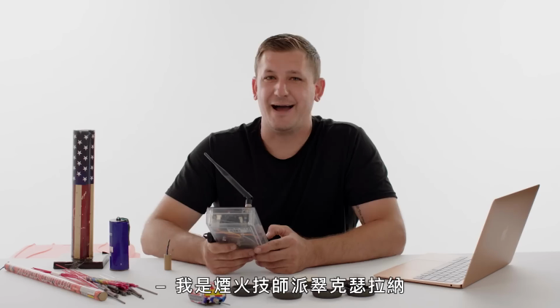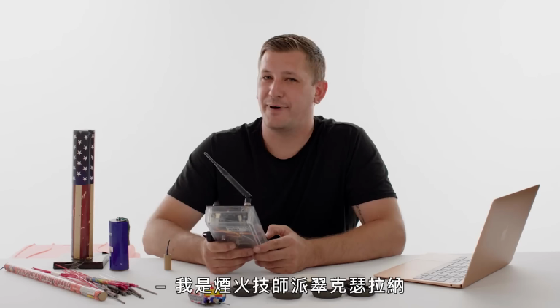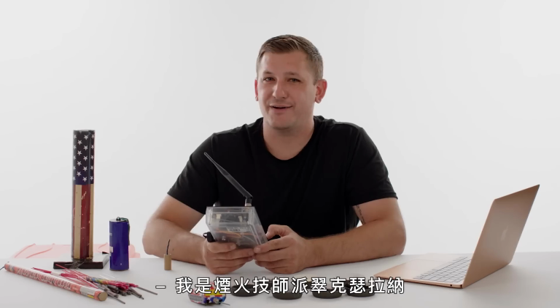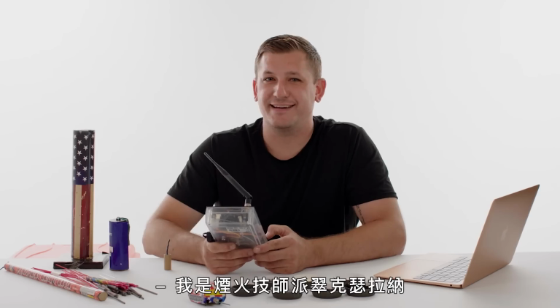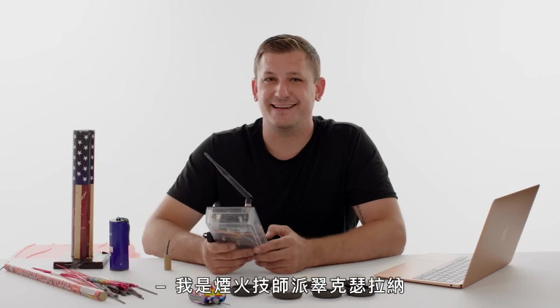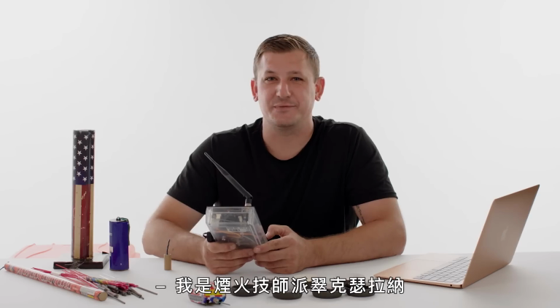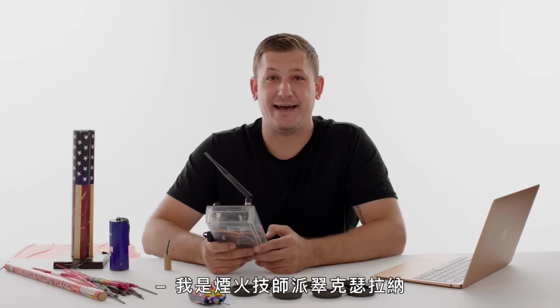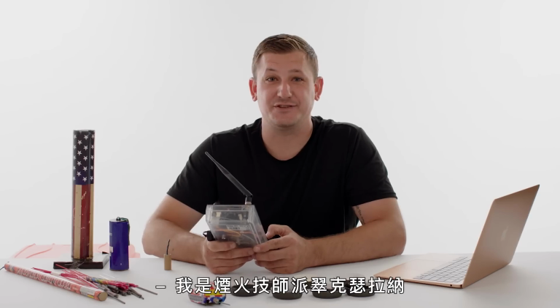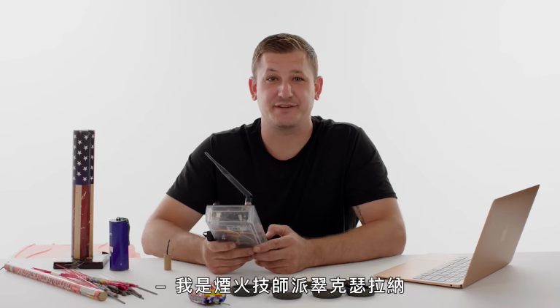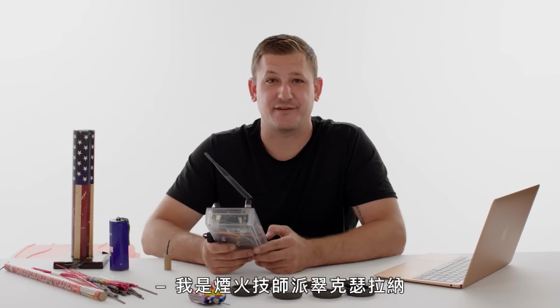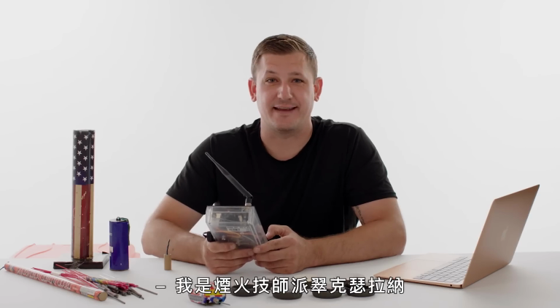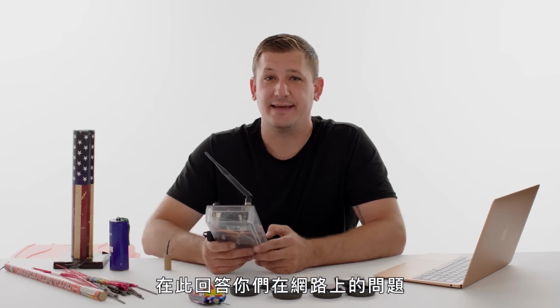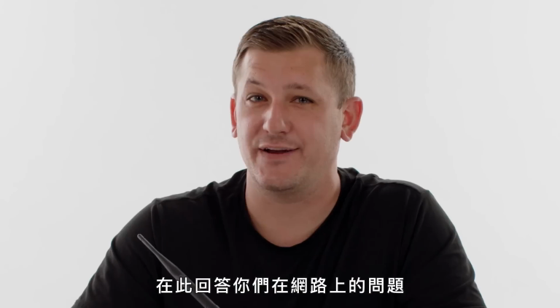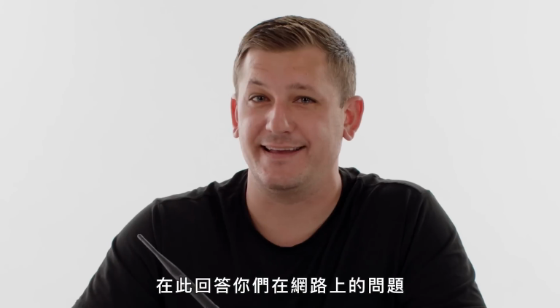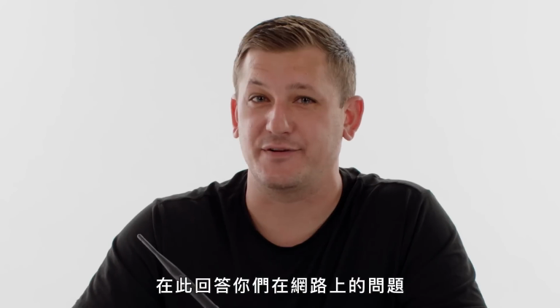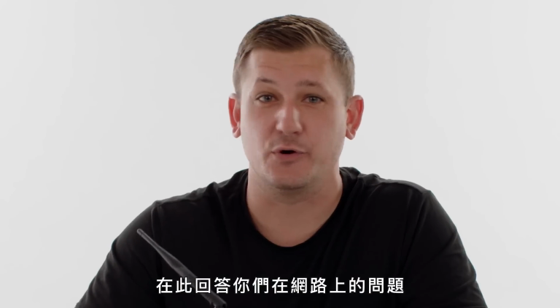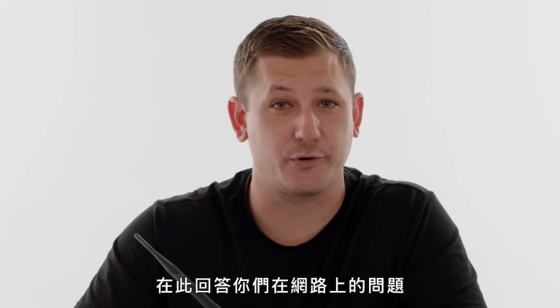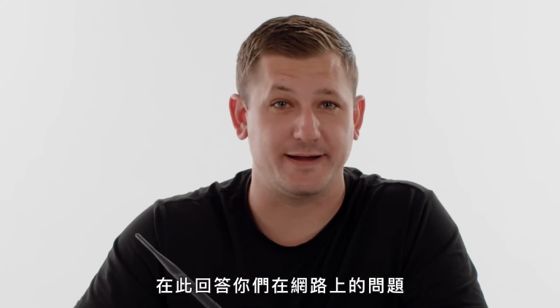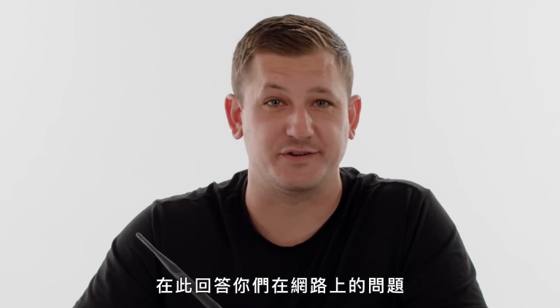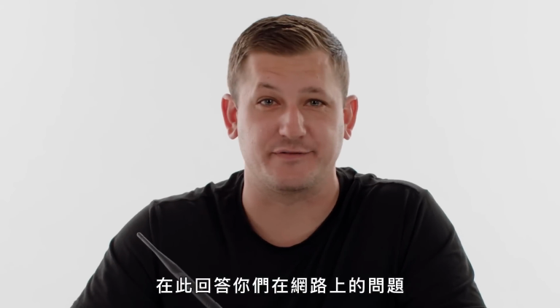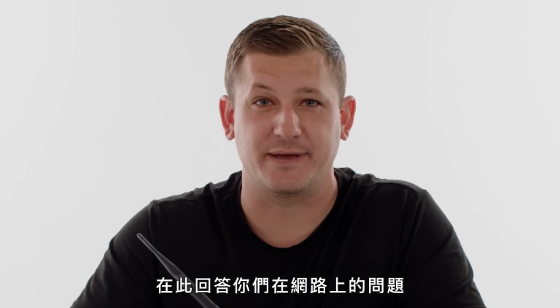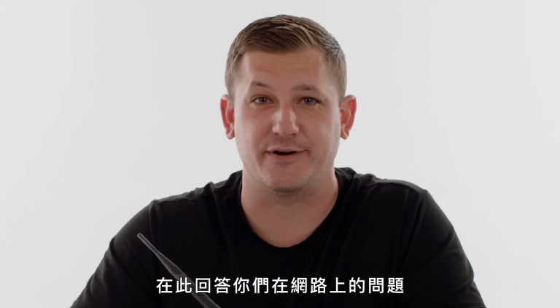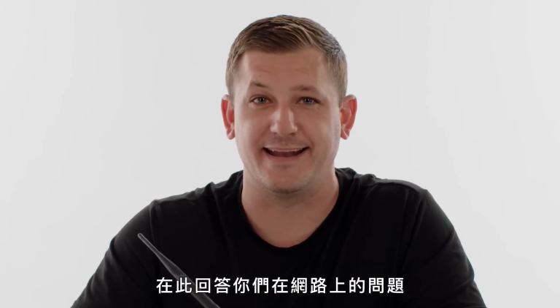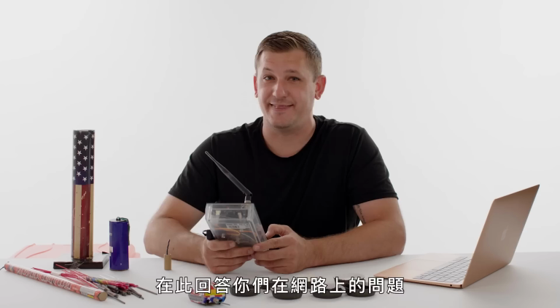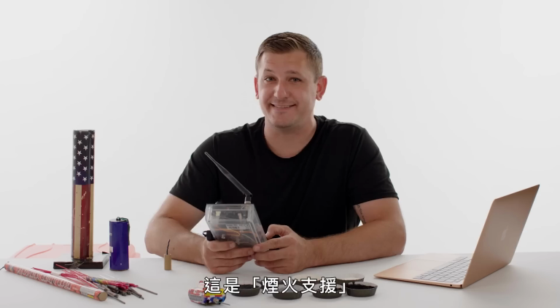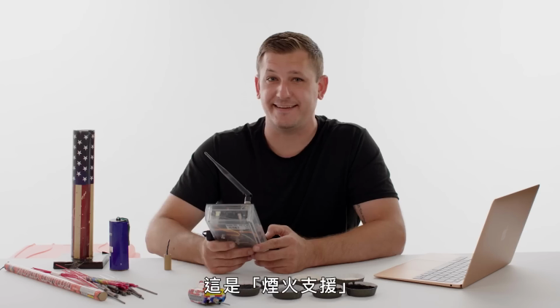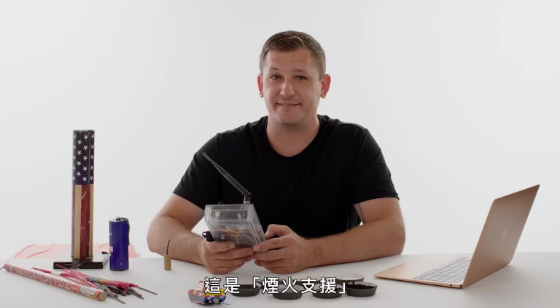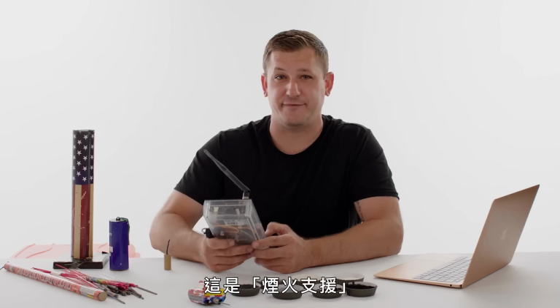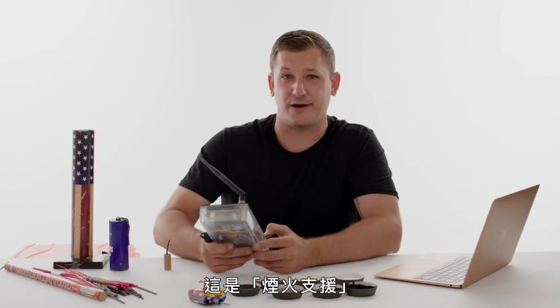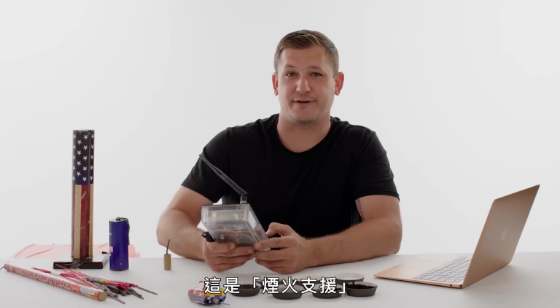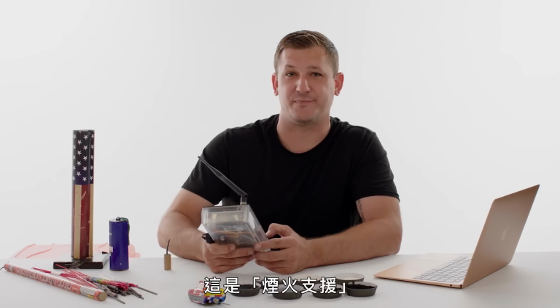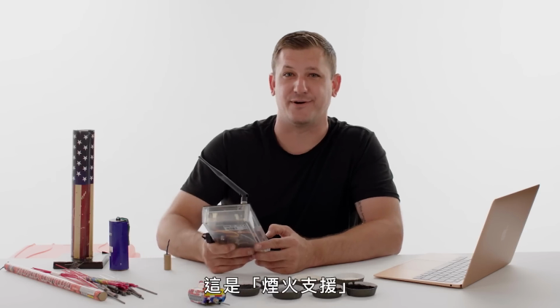I'm Pyrotech Nation, Patrick Serrano, here to answer your questions from the internet. This is Firework Support.